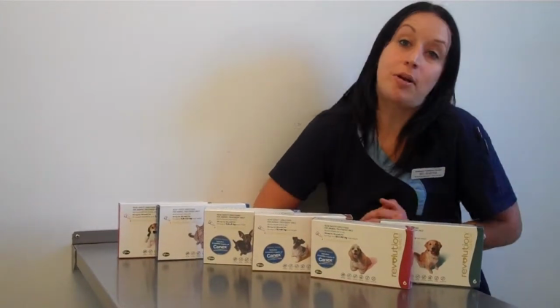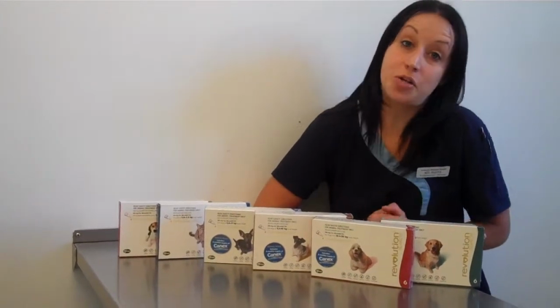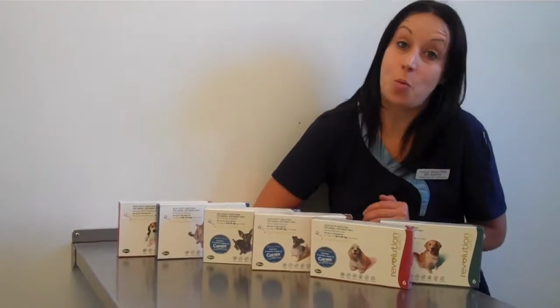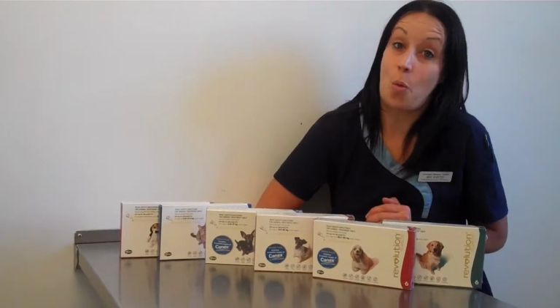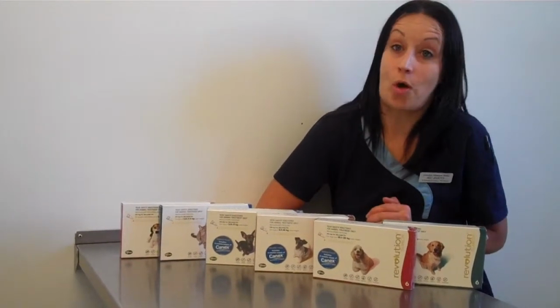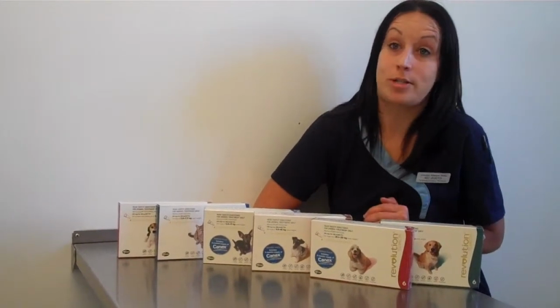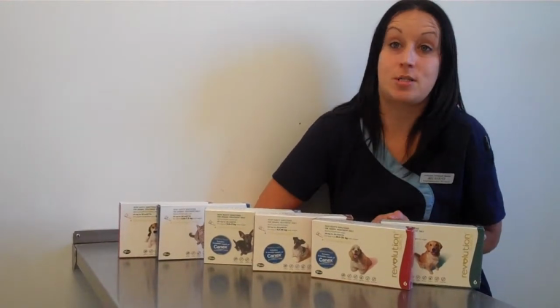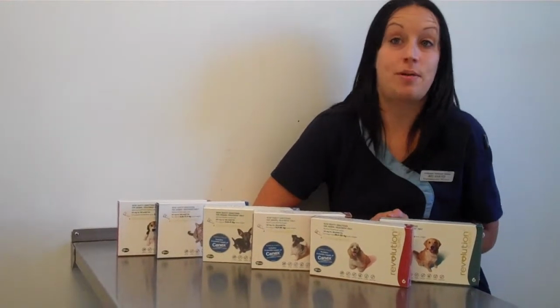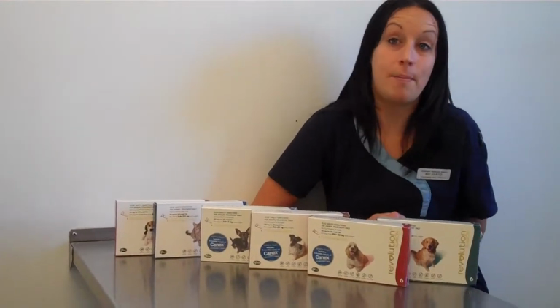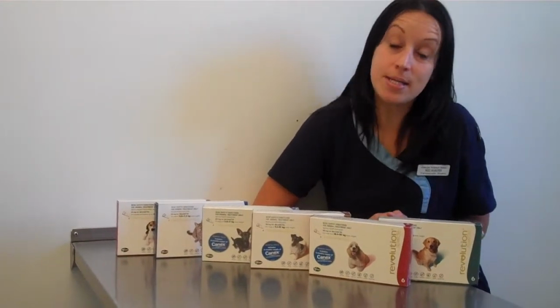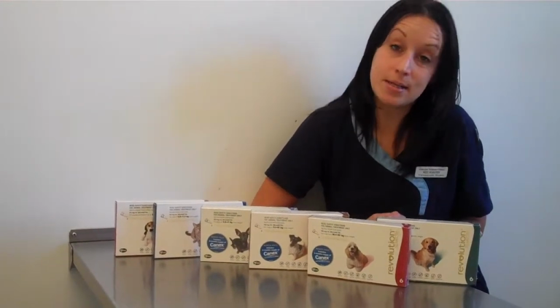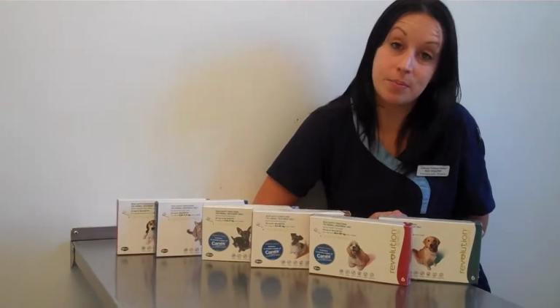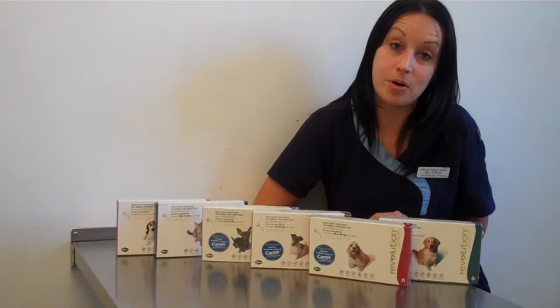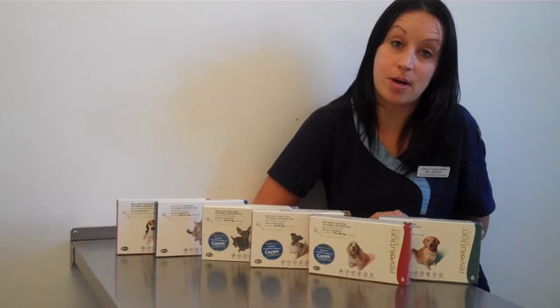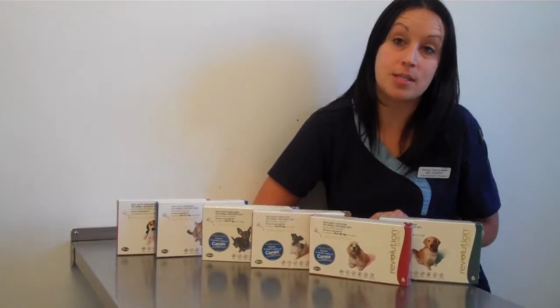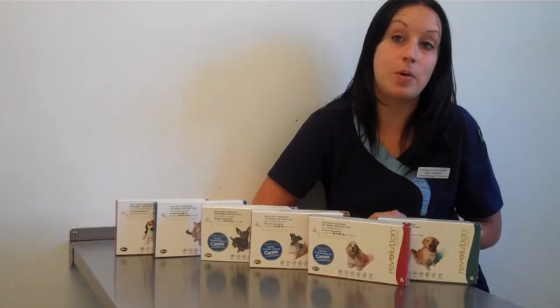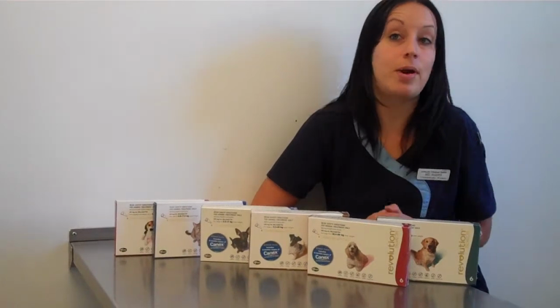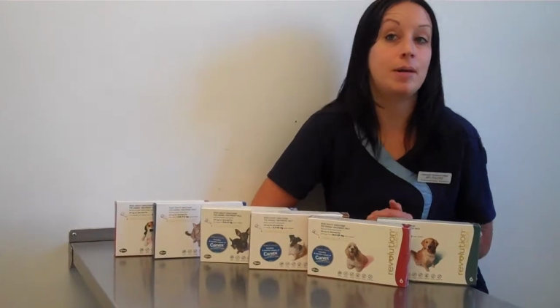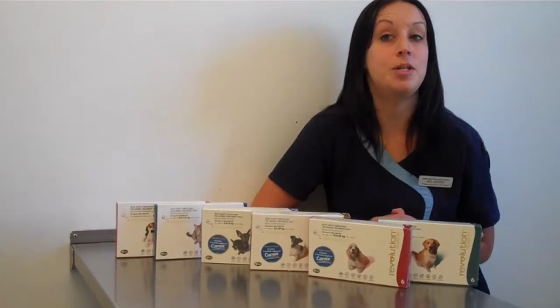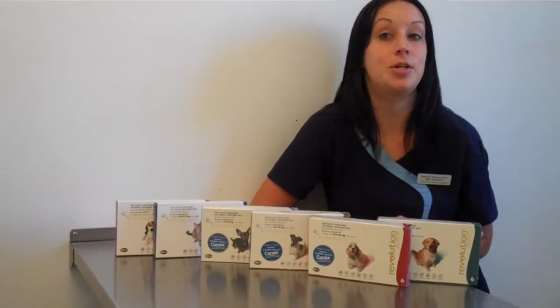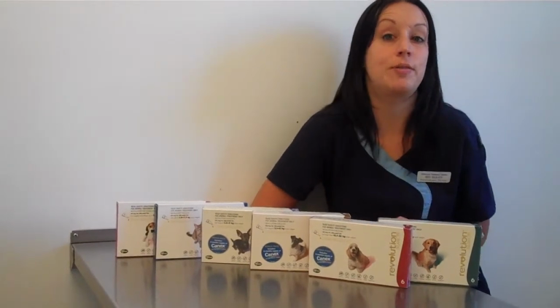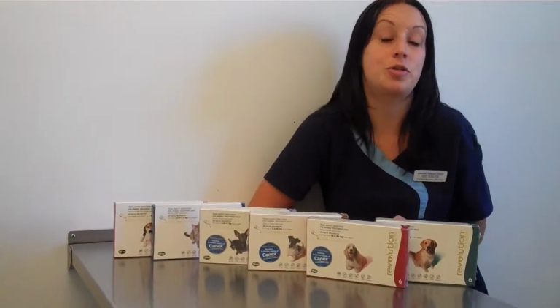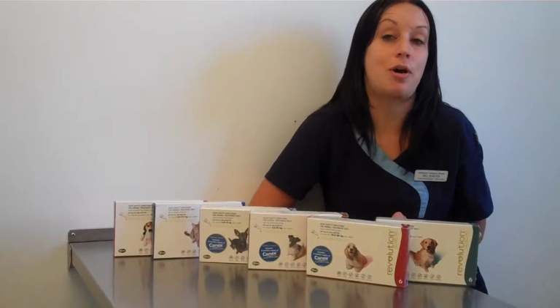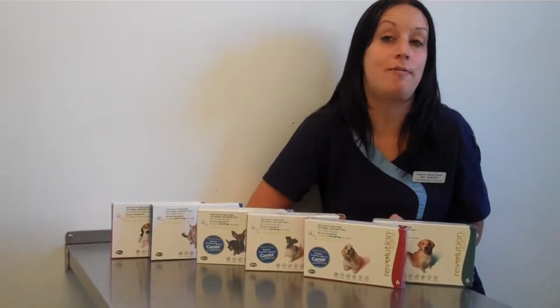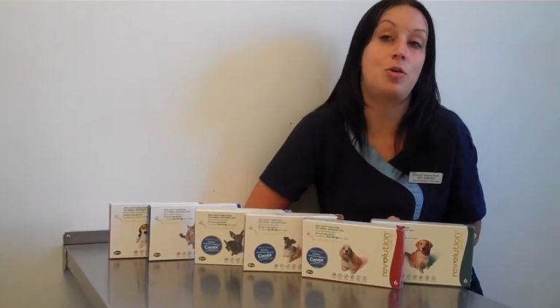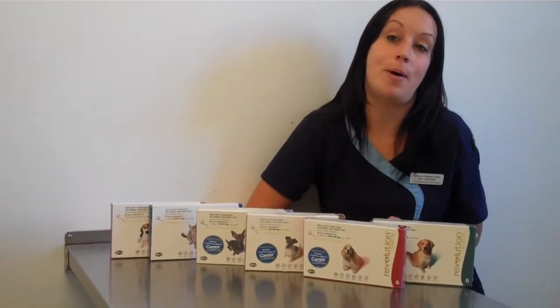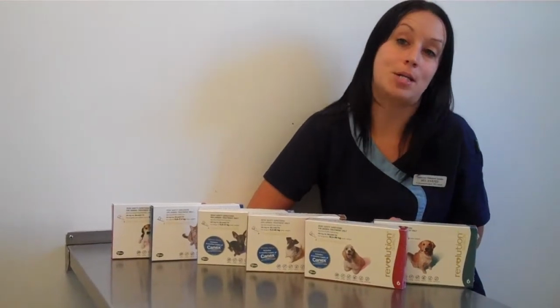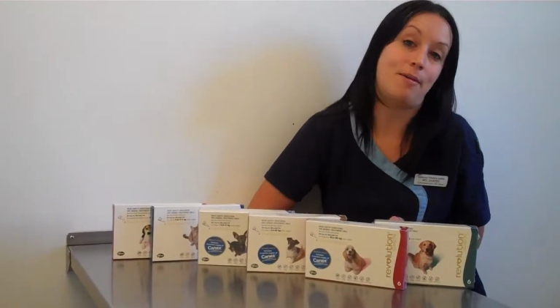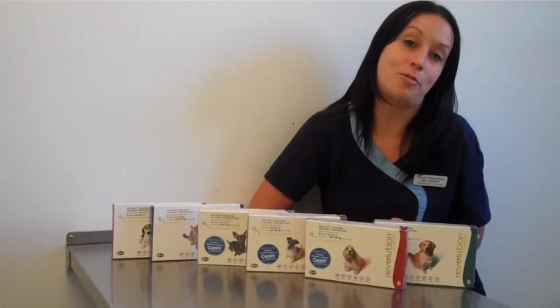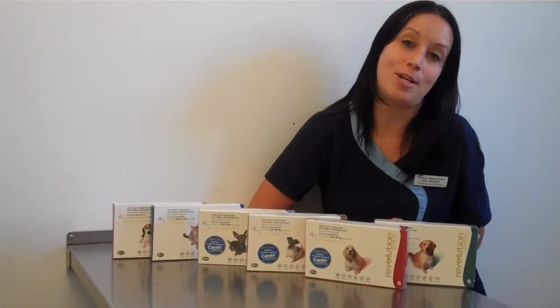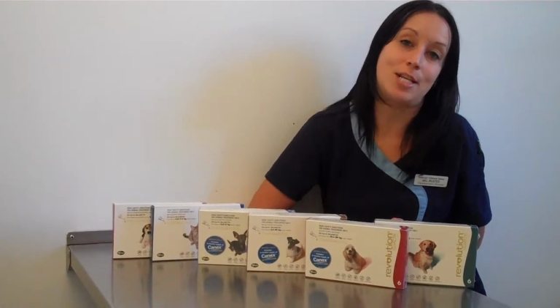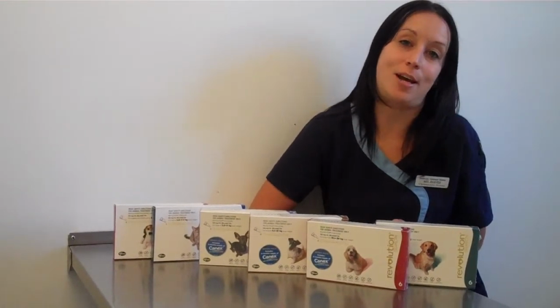Revolution works, is one of our best selling products and we recommend you give it a try for your much loved friend today.